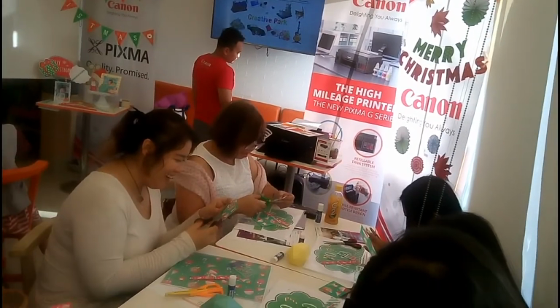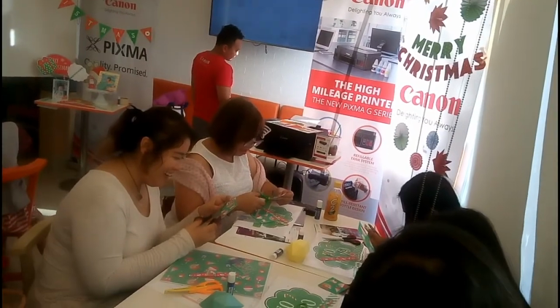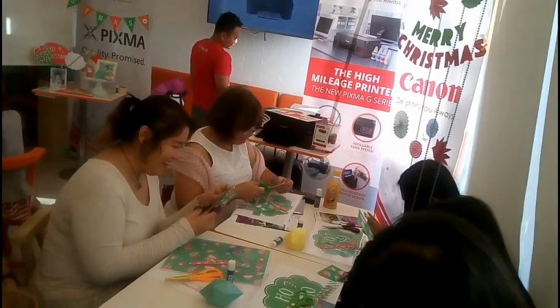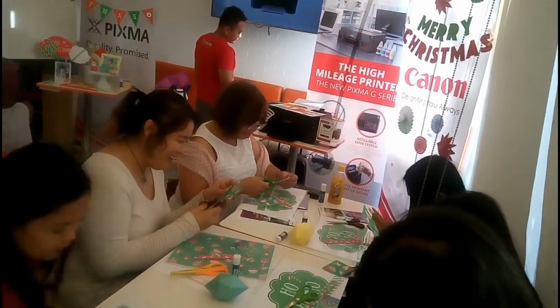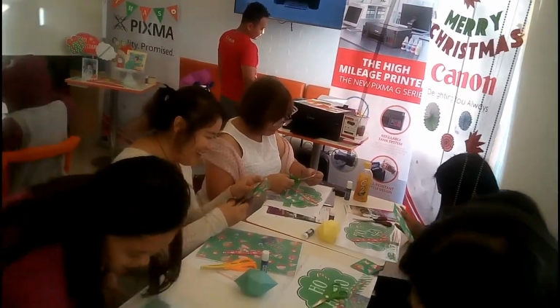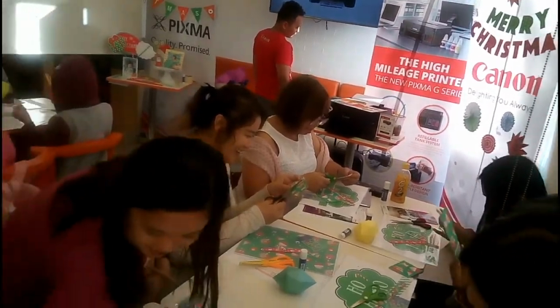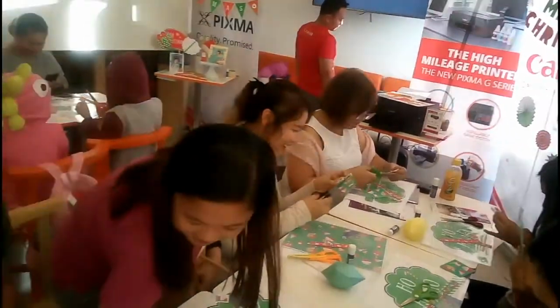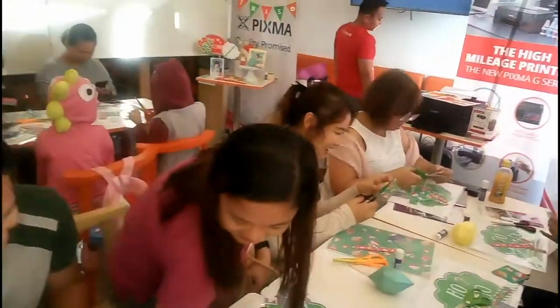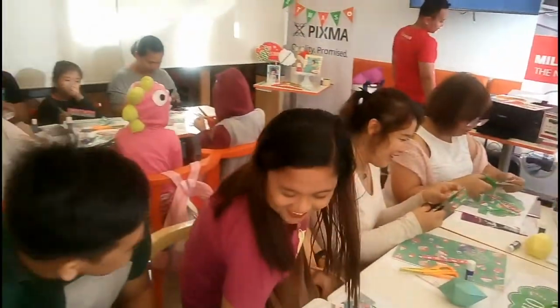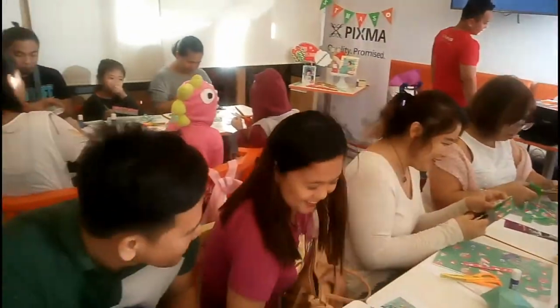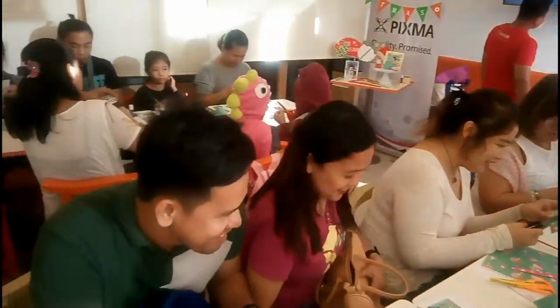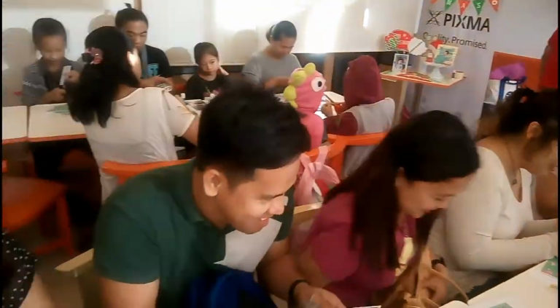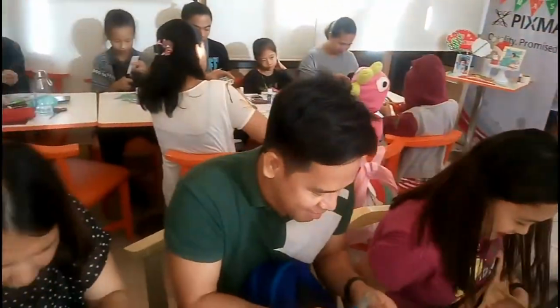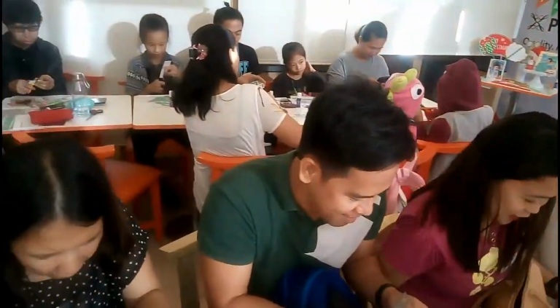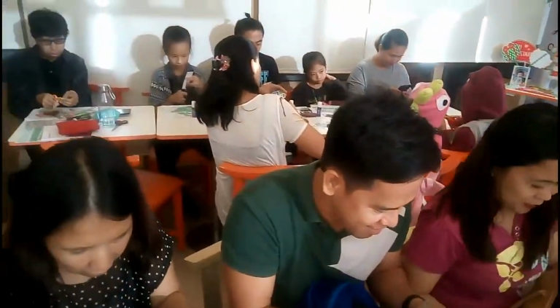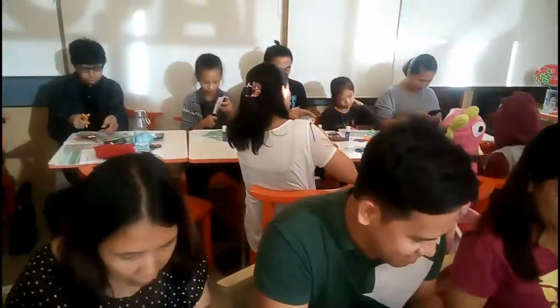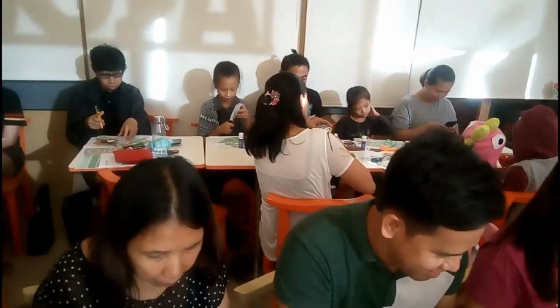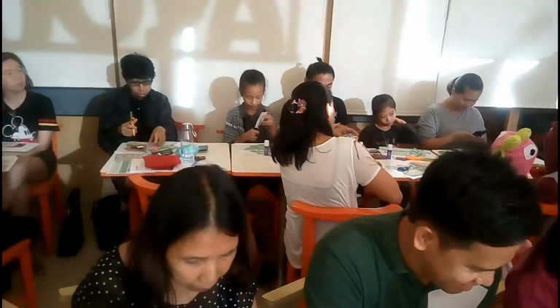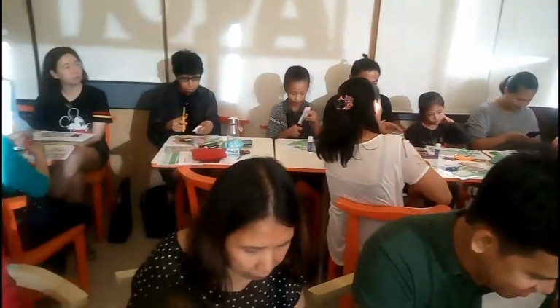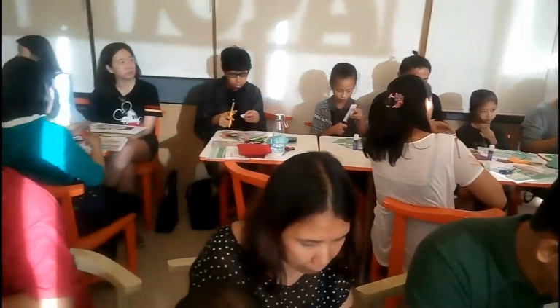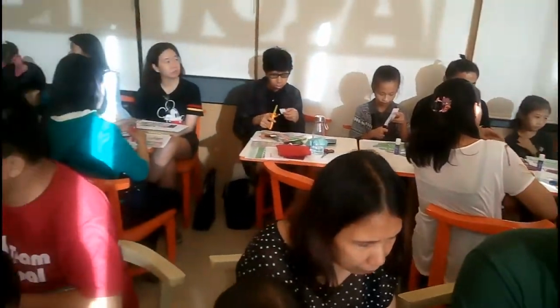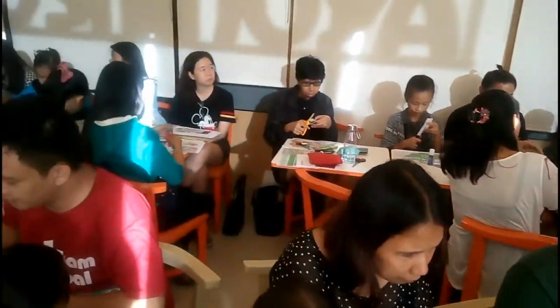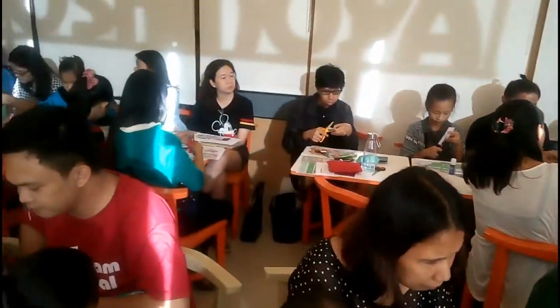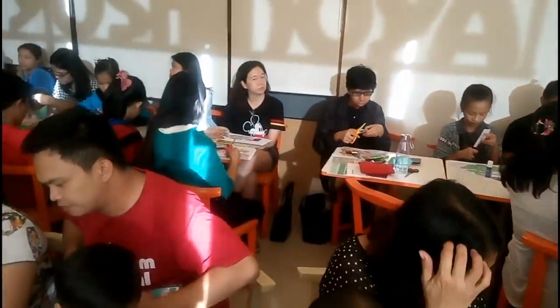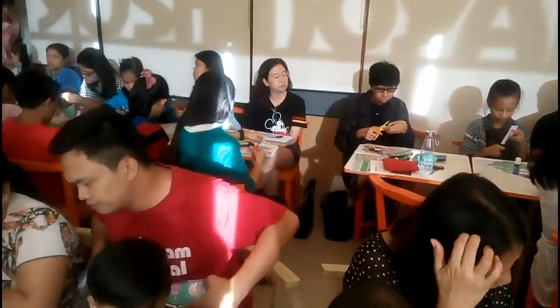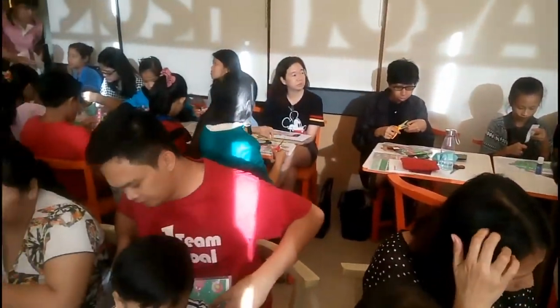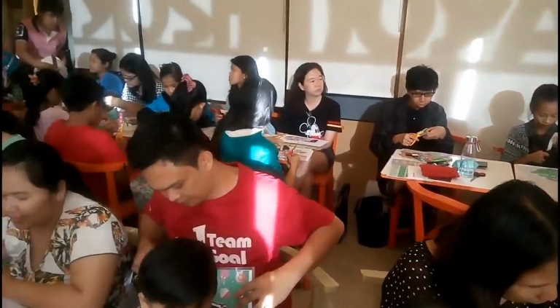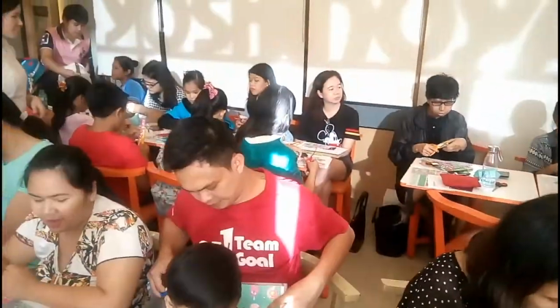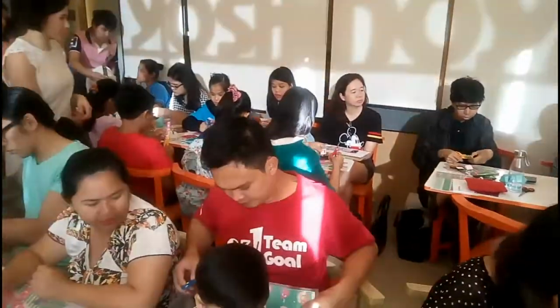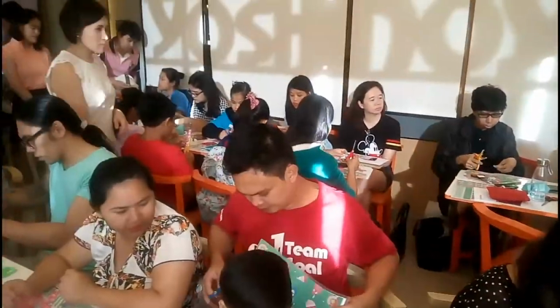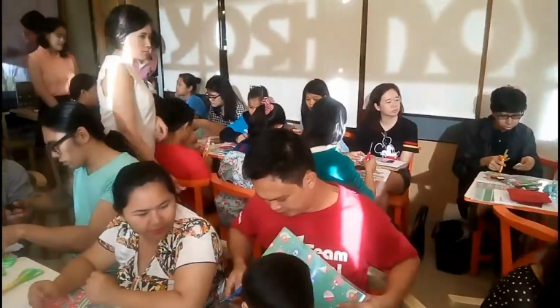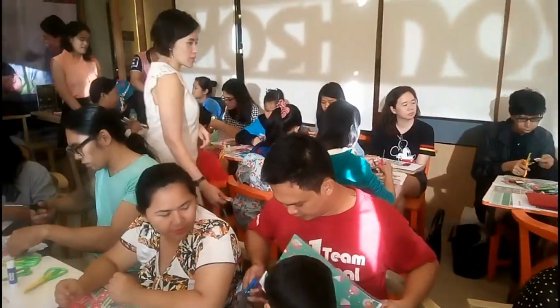At talaga namang excited na lahat na mabuo yung mga Christmas decorations, so it's time to get busy.